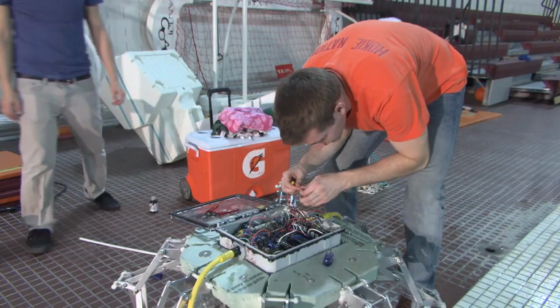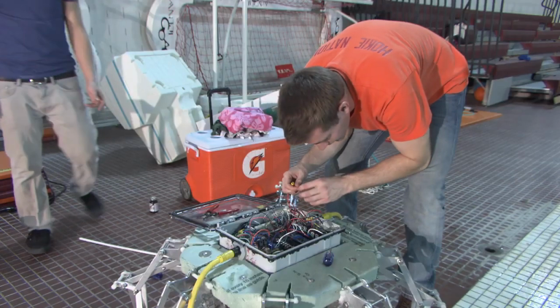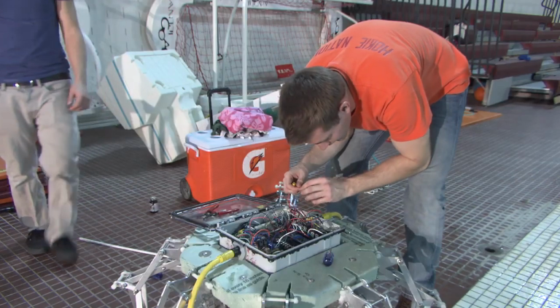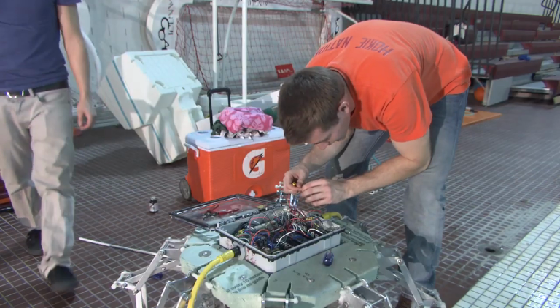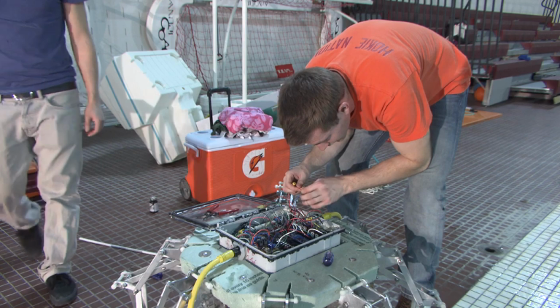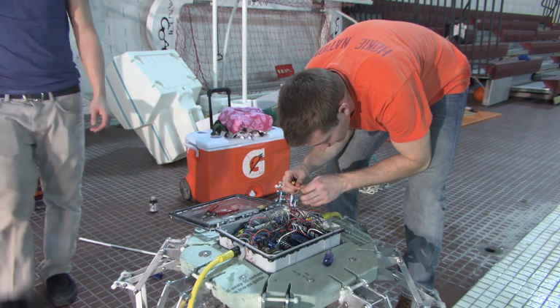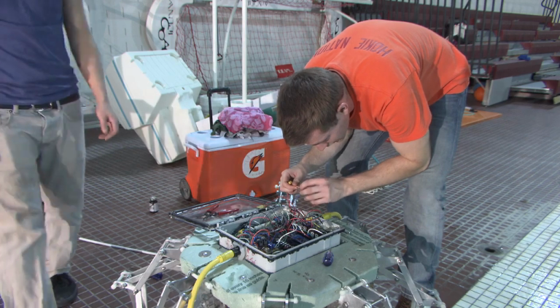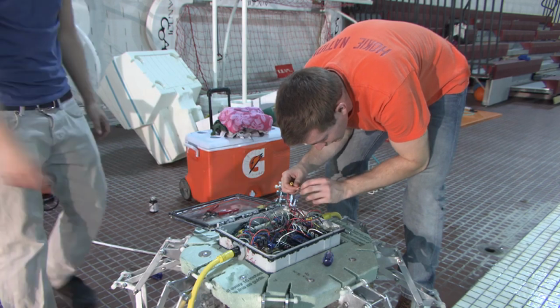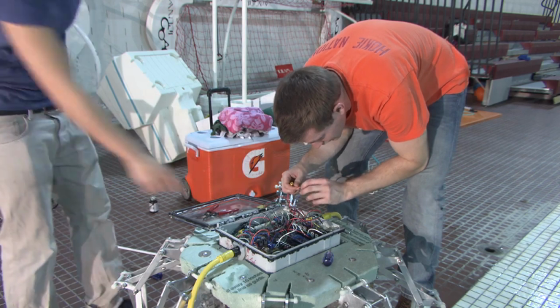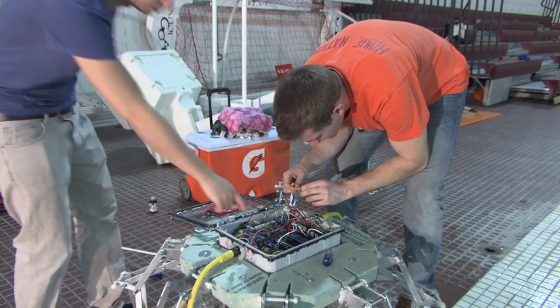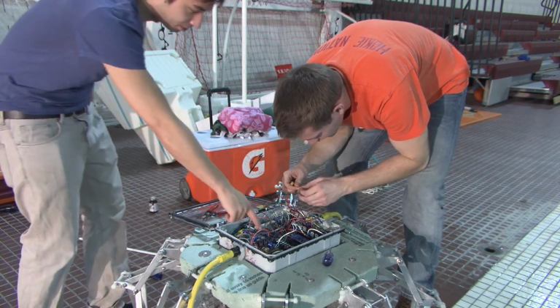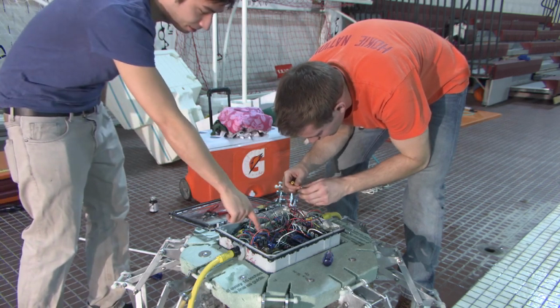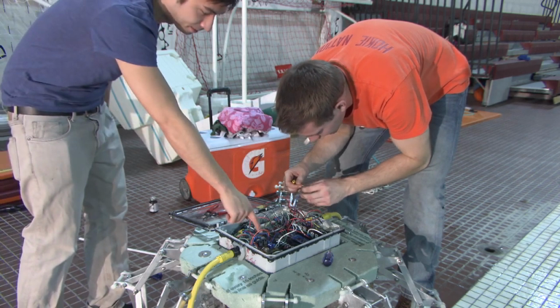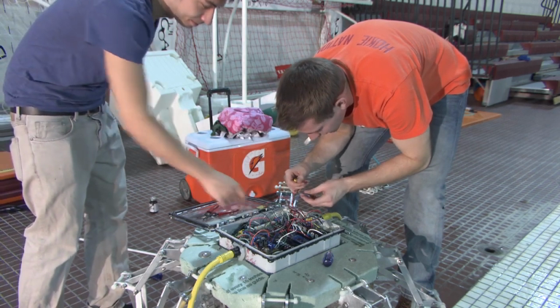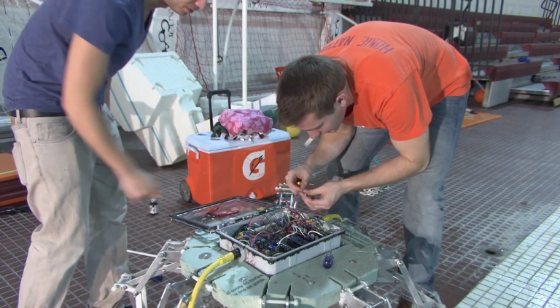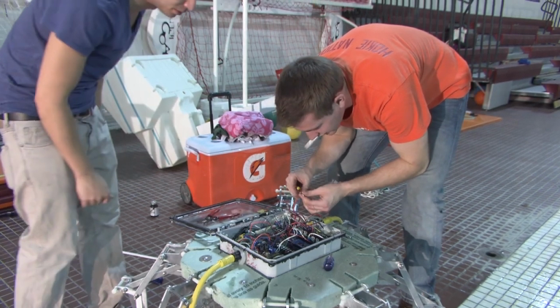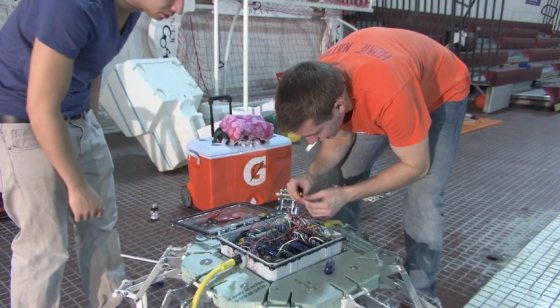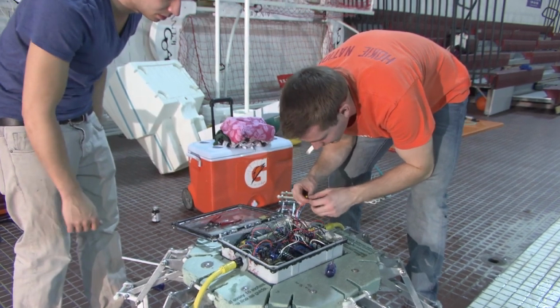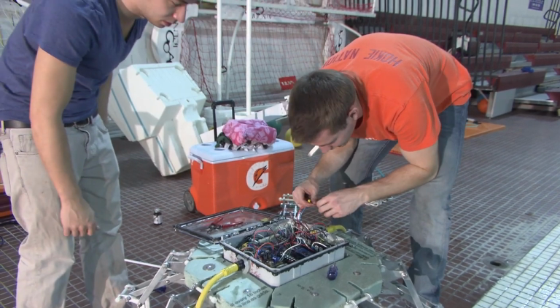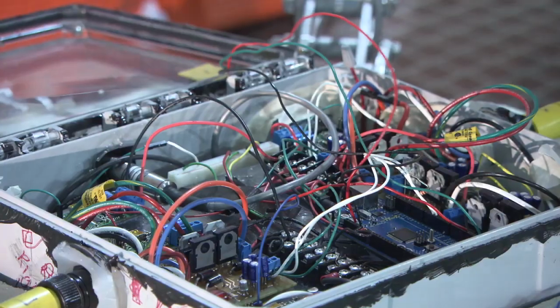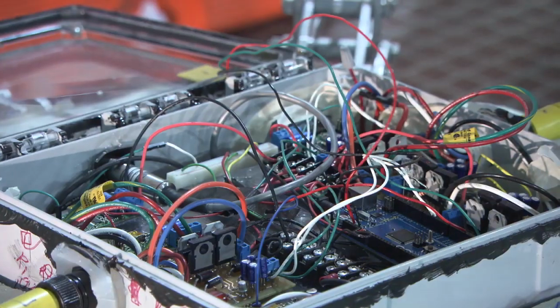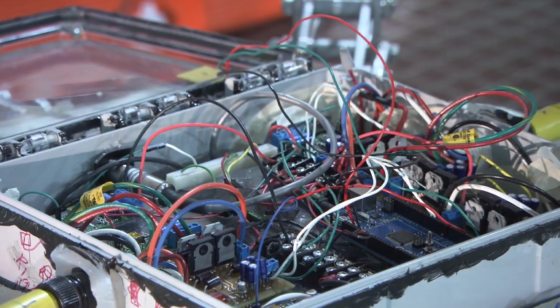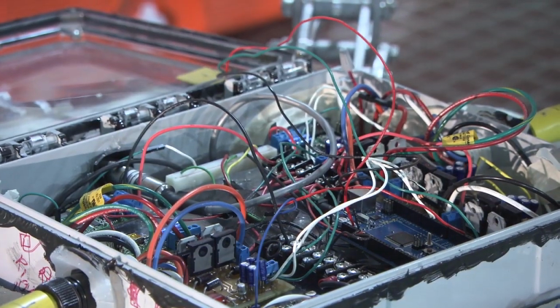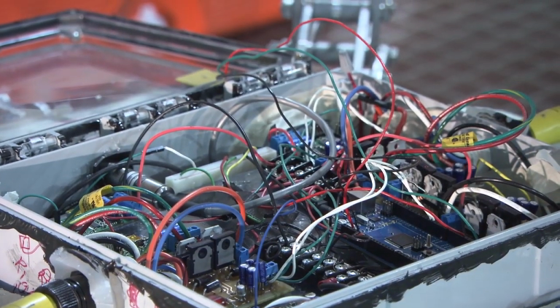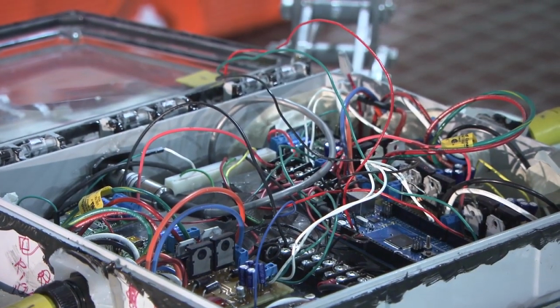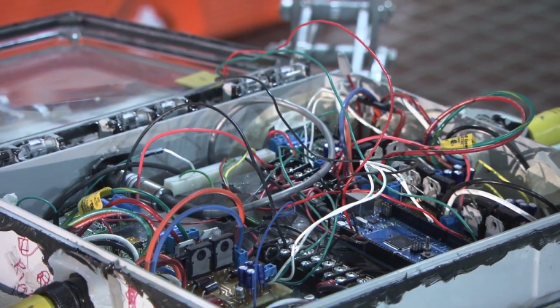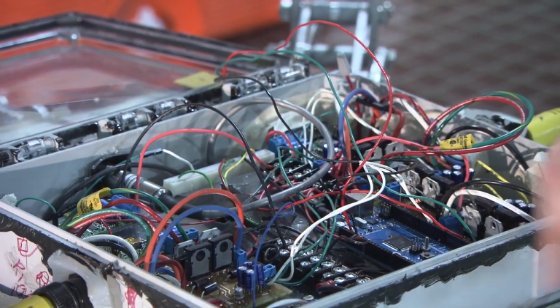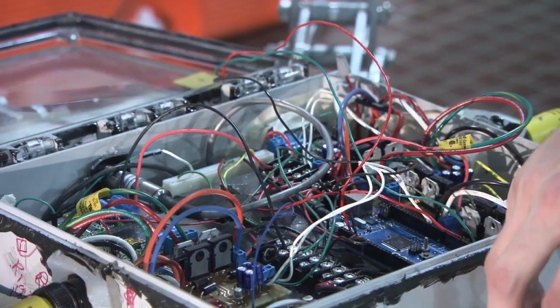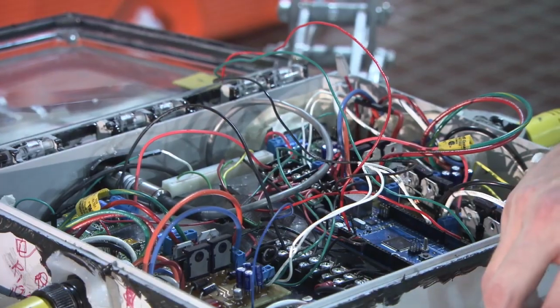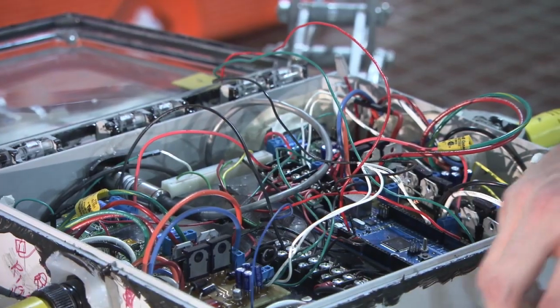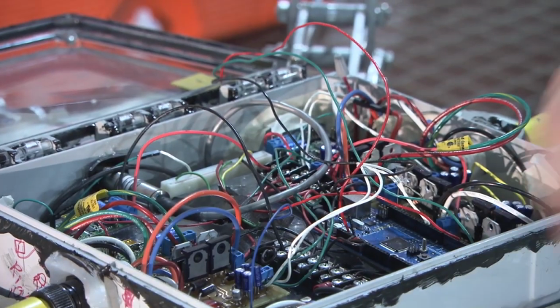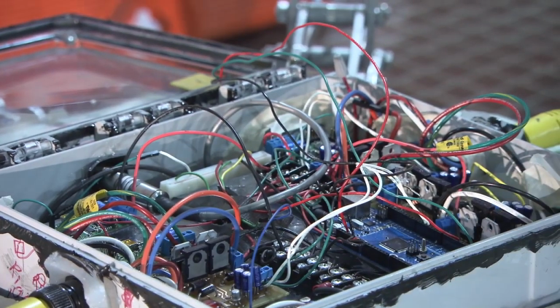There are a lot of challenges. First of all, we're dealing with a lot of electronics, and we're going to make sure that the electronics don't get wet when they go in the water.